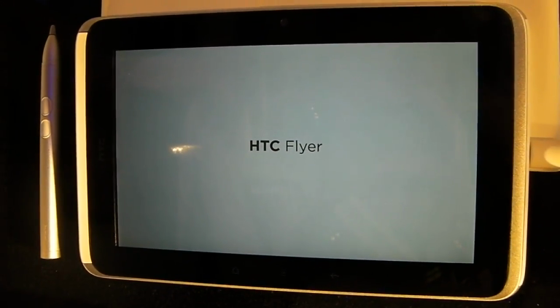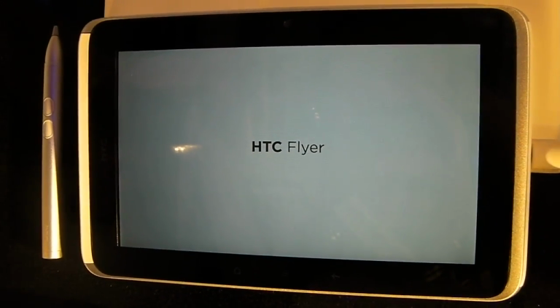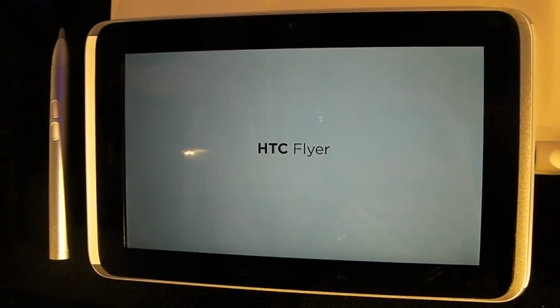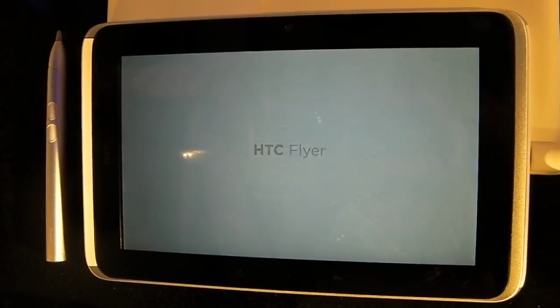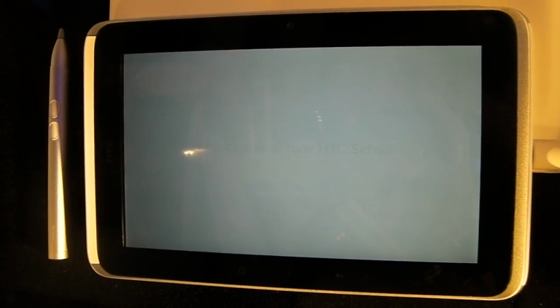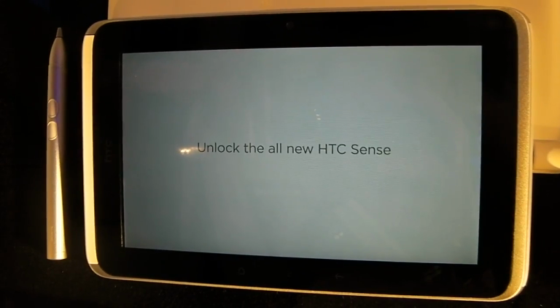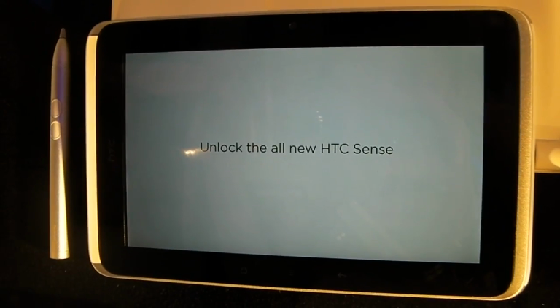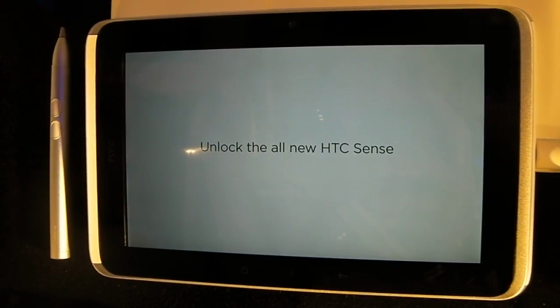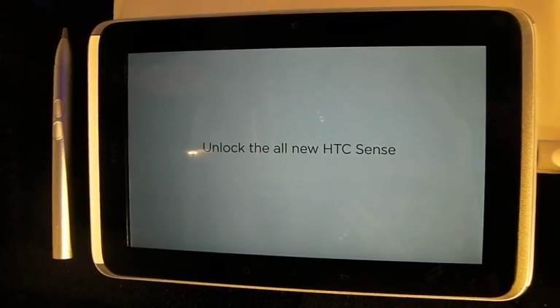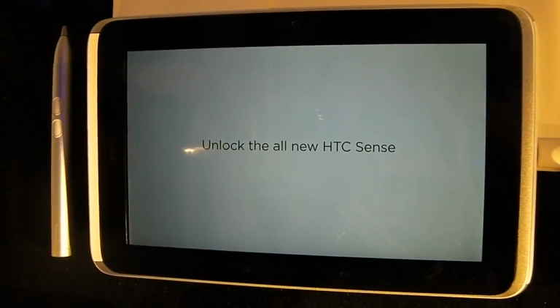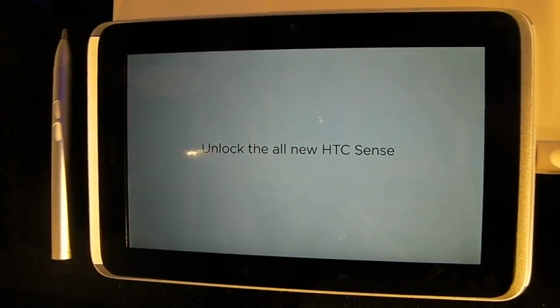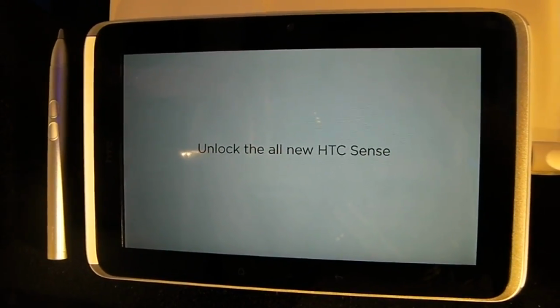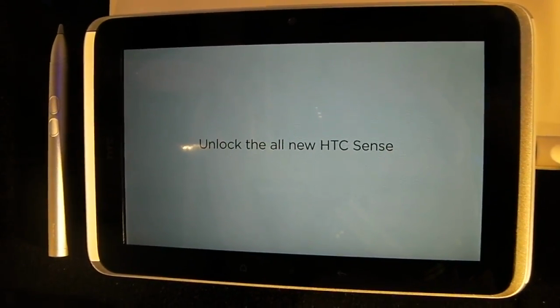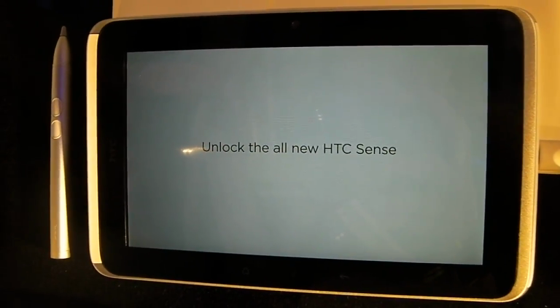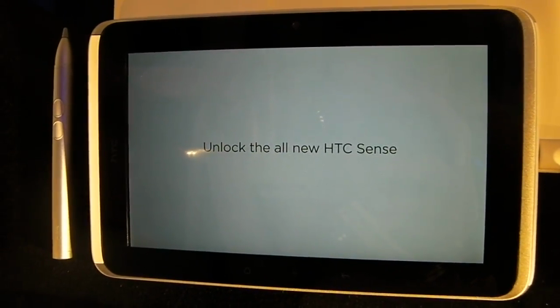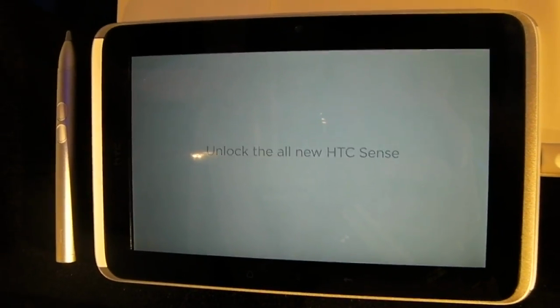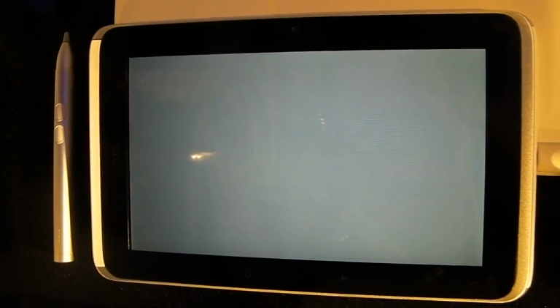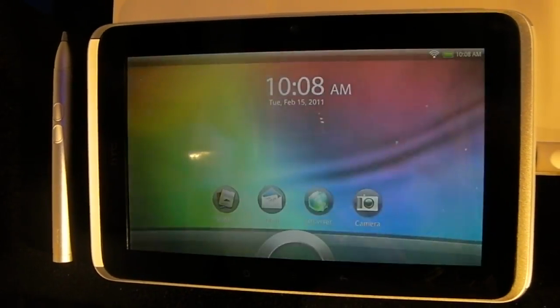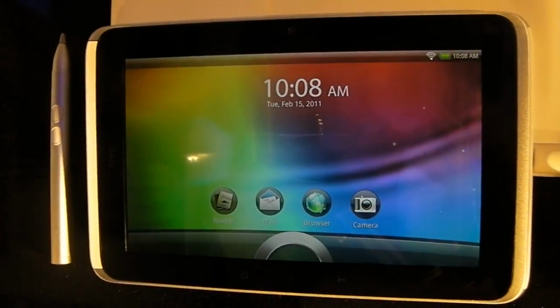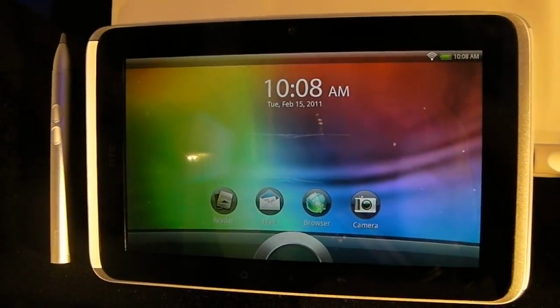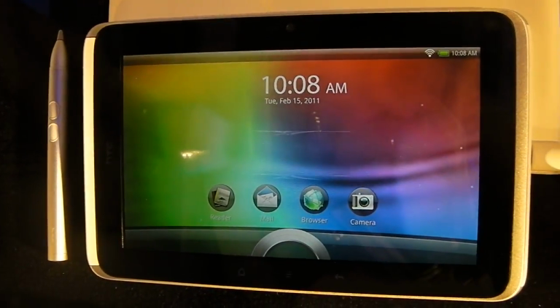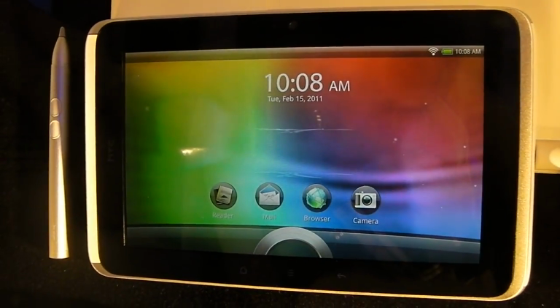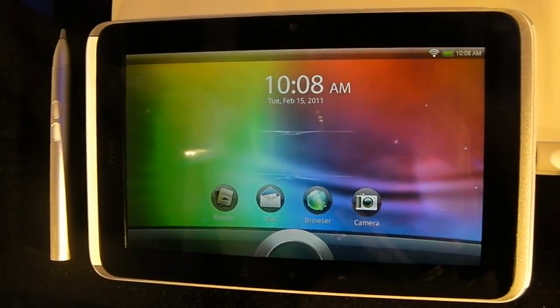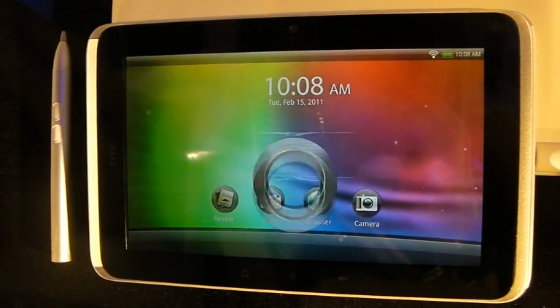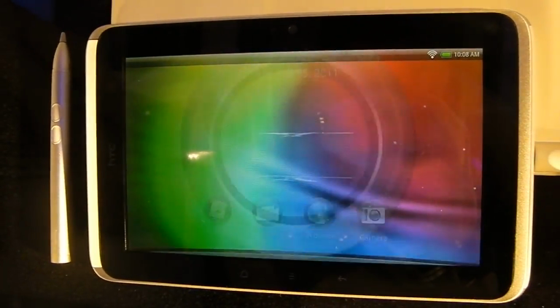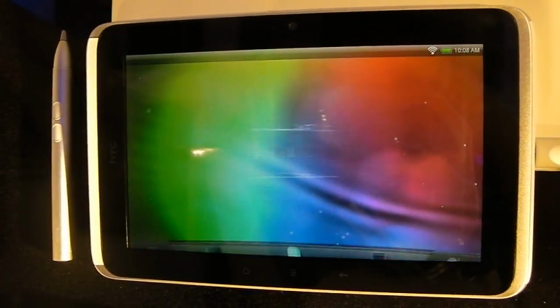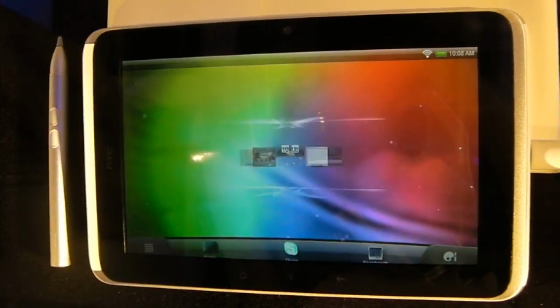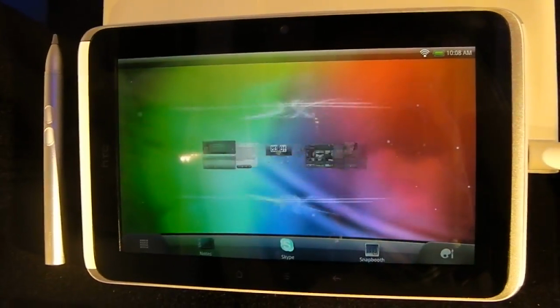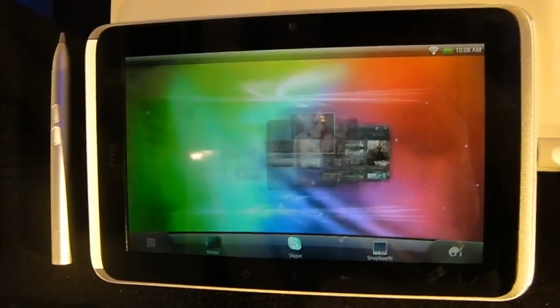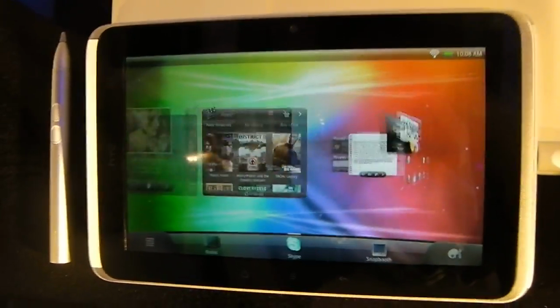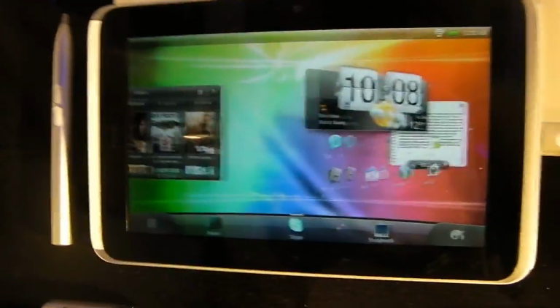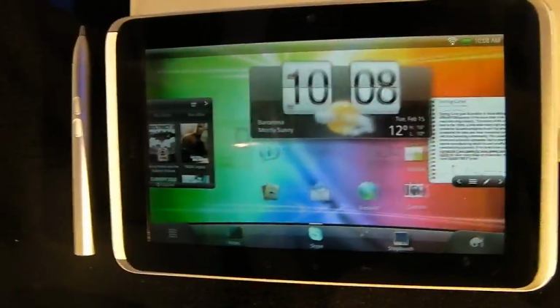That's our first look at the HTC Flyer. We're not allowed to touch it today — it's under glass — but we'll bring you more news as we get it.